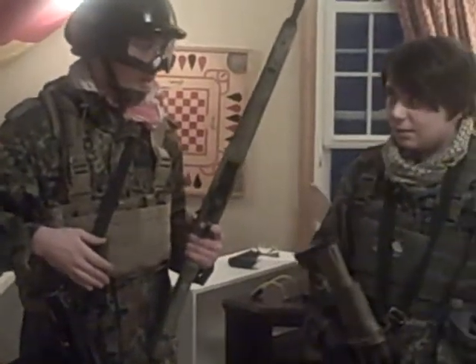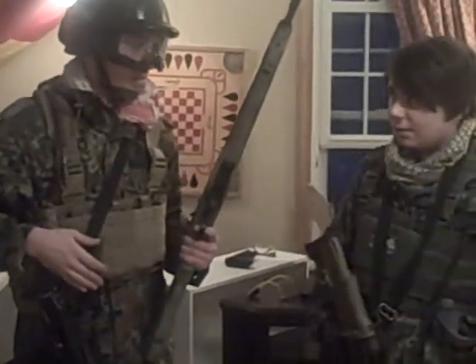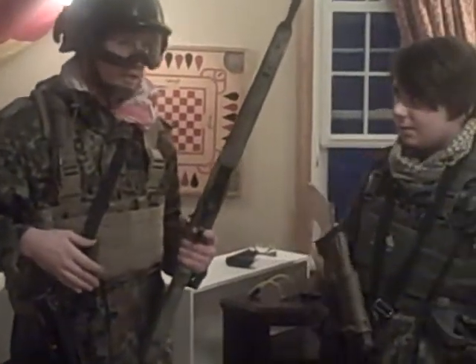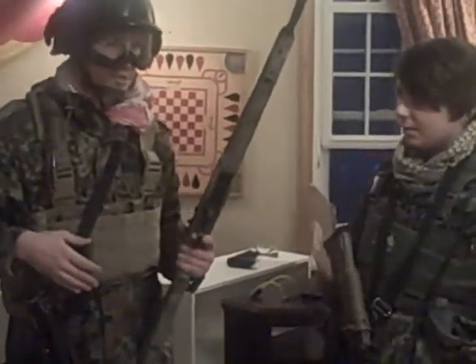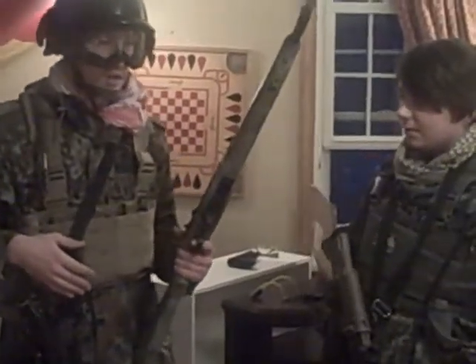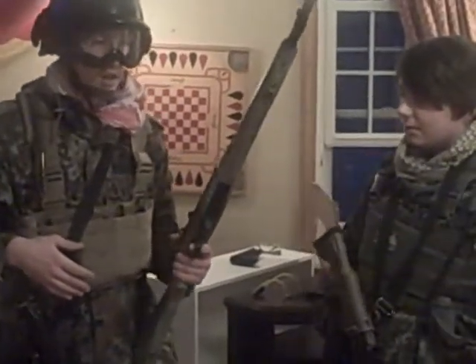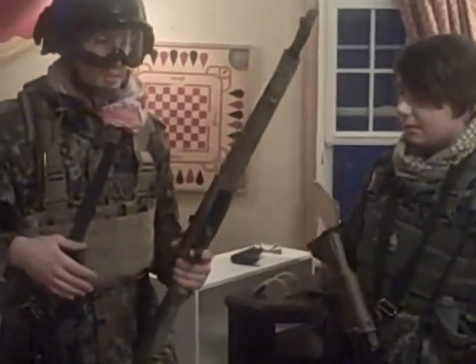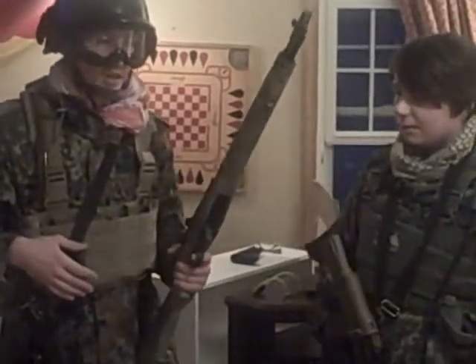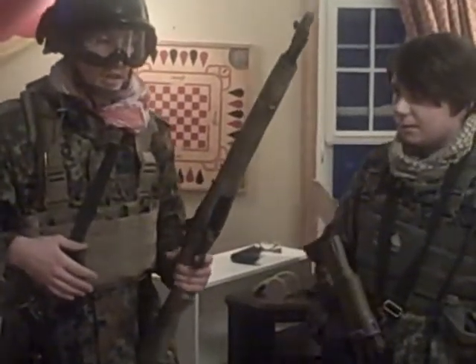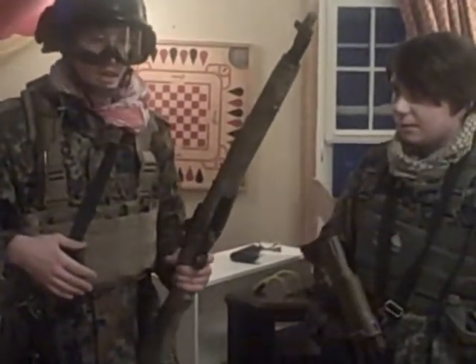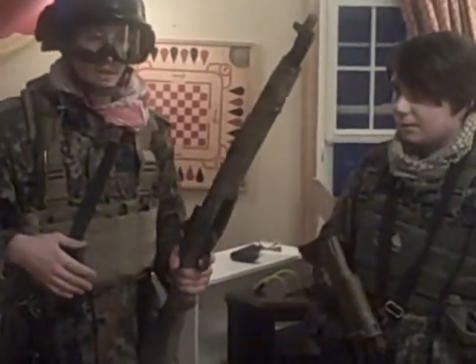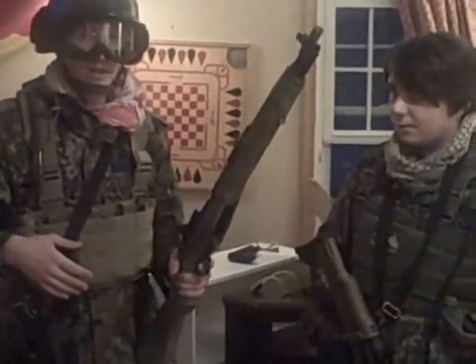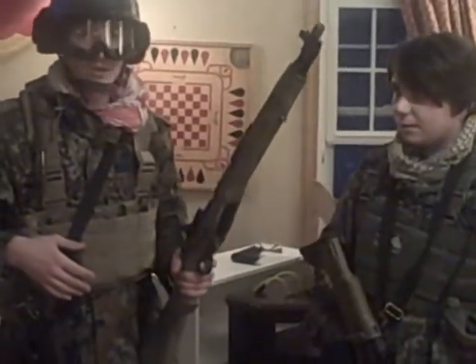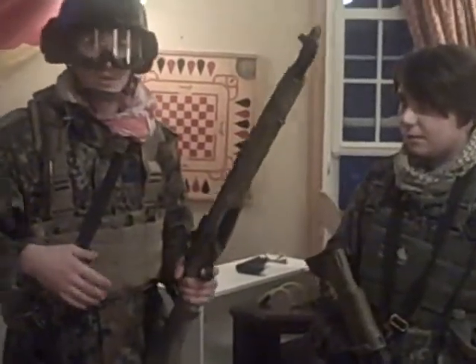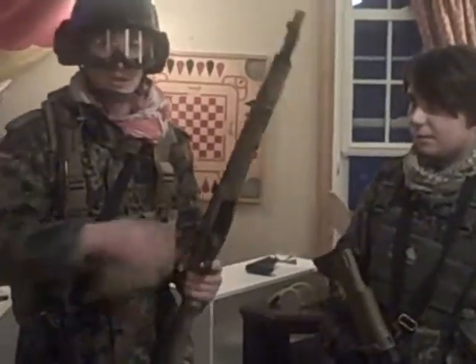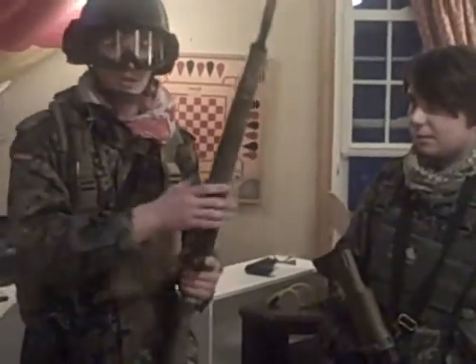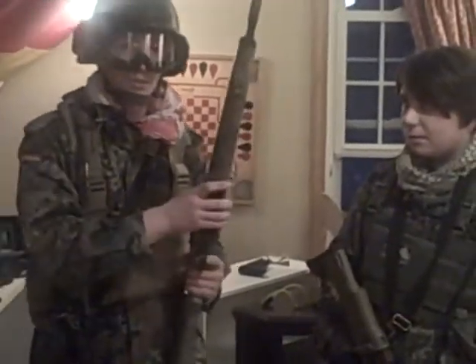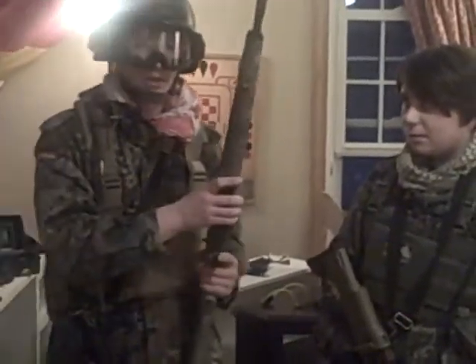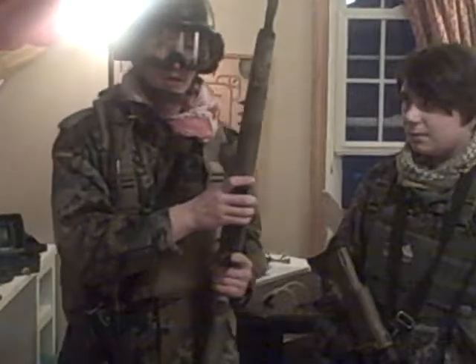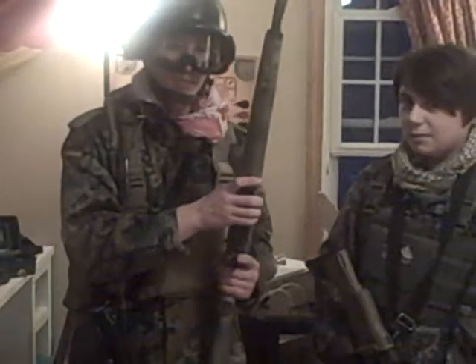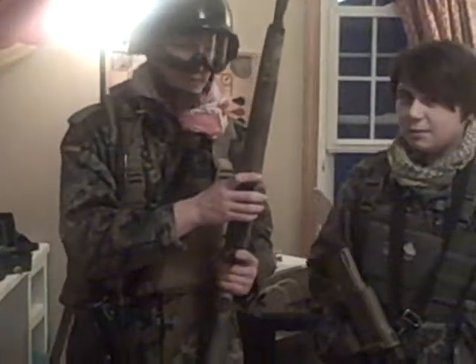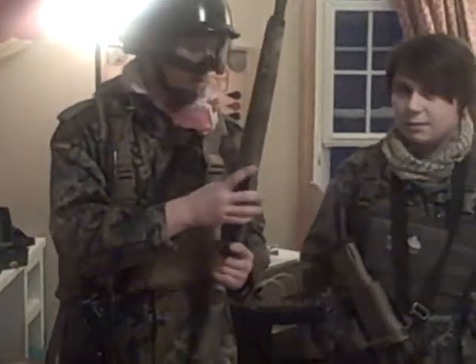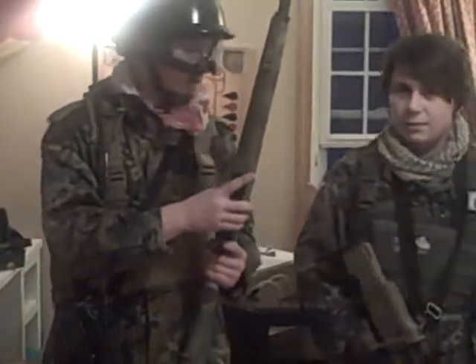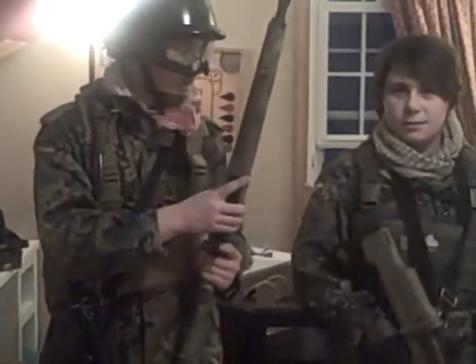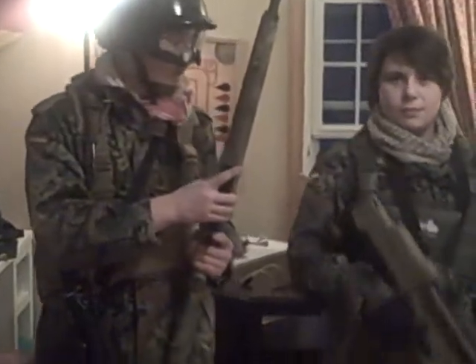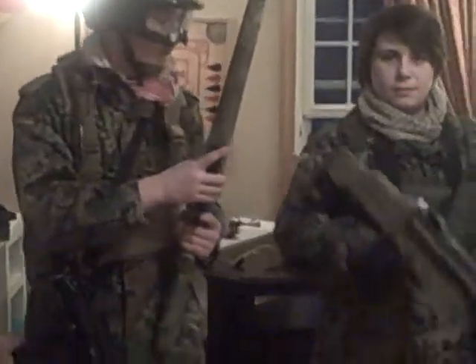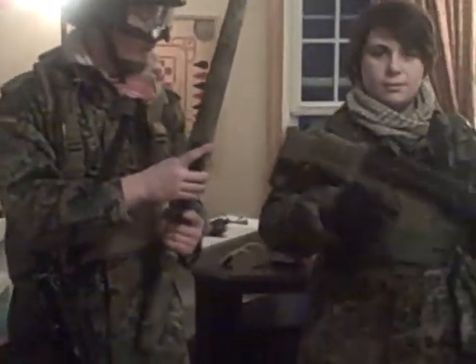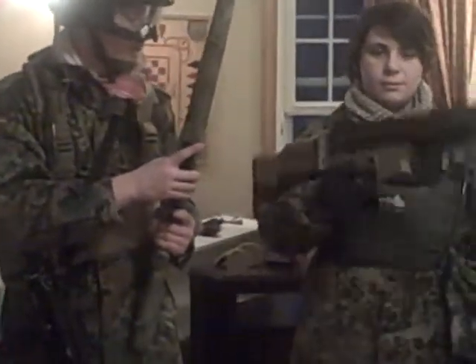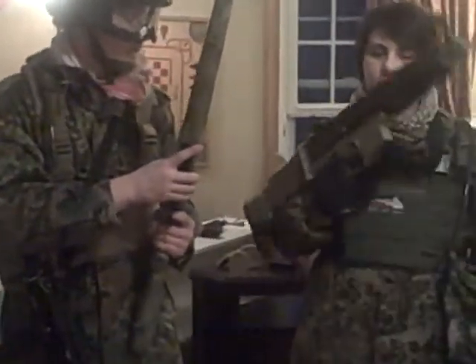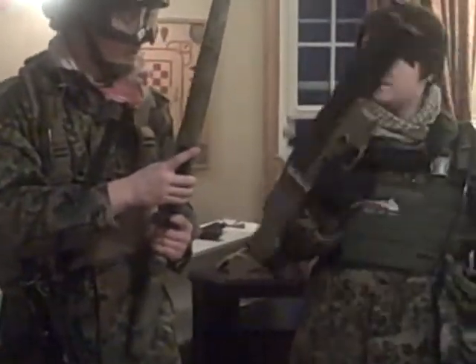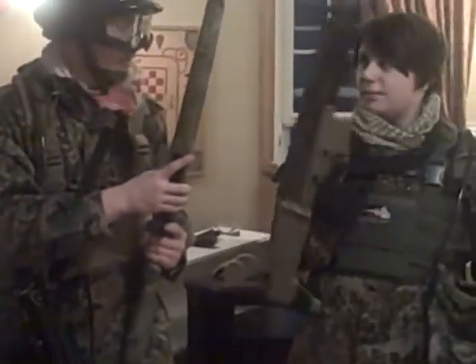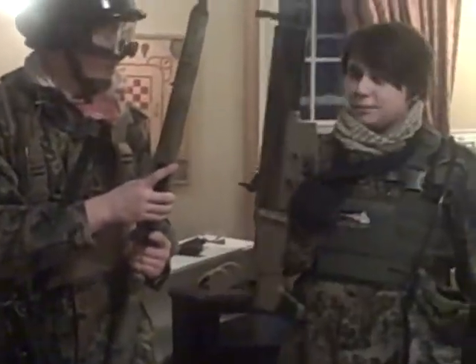I usually am wearing a comm set — I could not find it, so that's why I'm not wearing it. Sayf, what do you have to say?